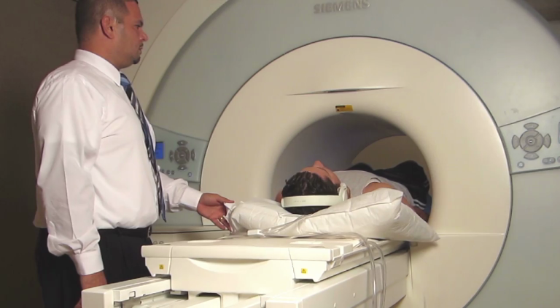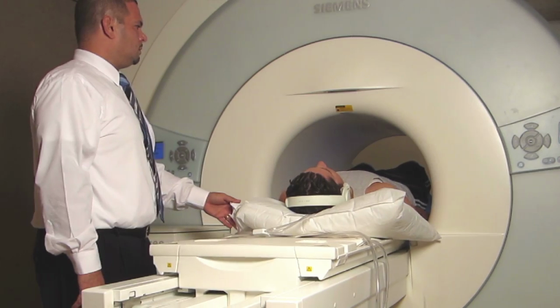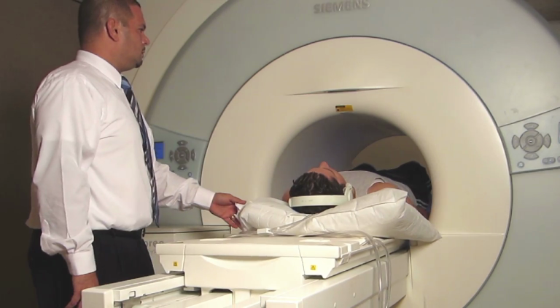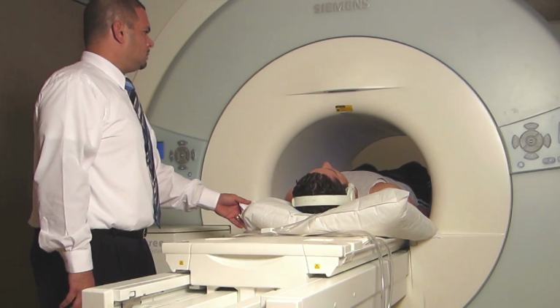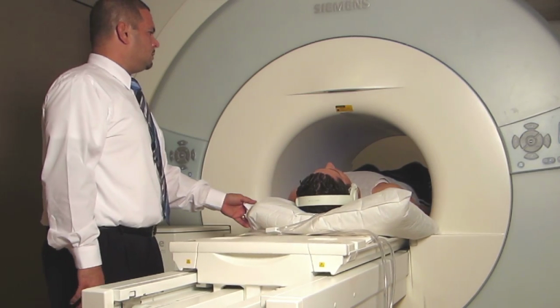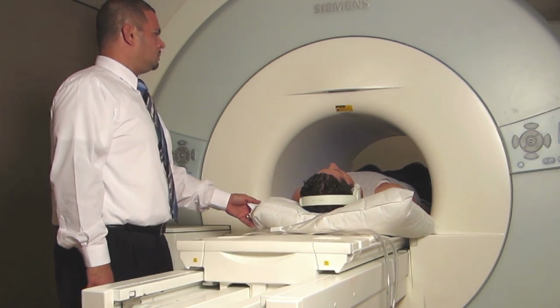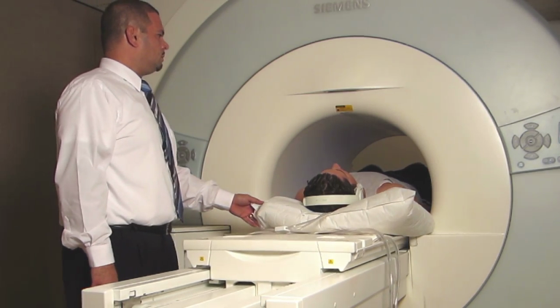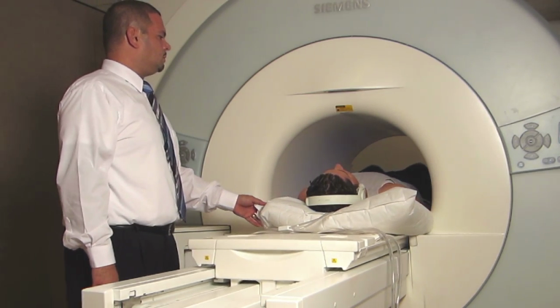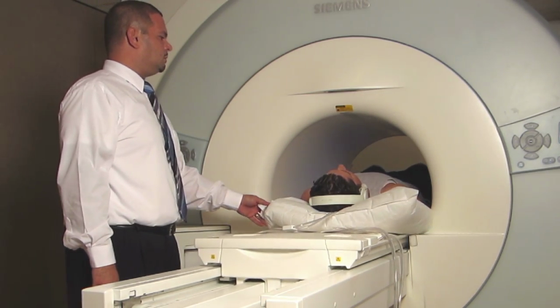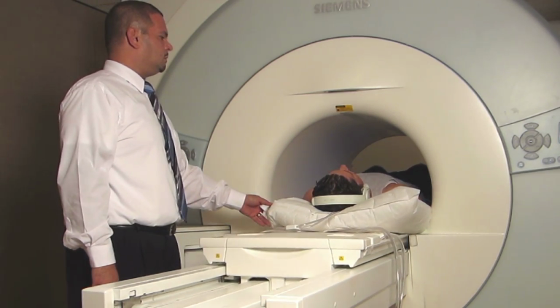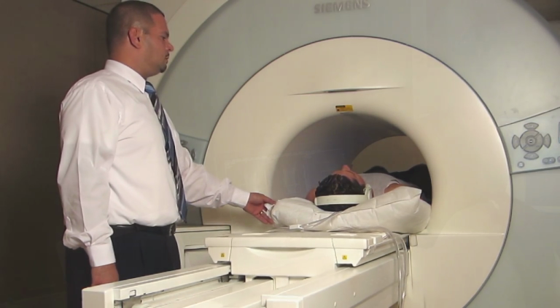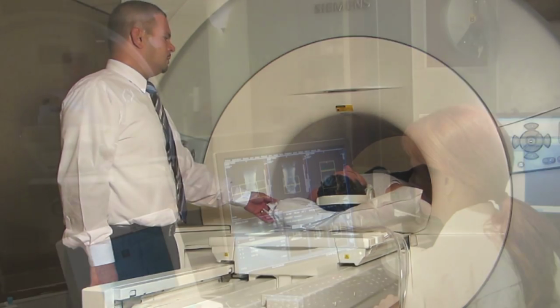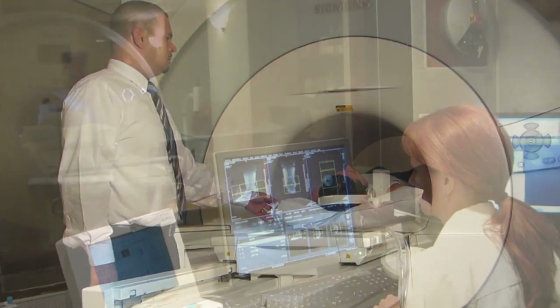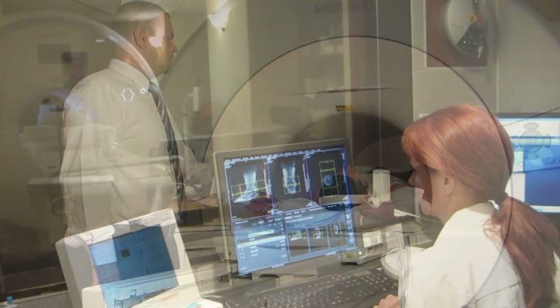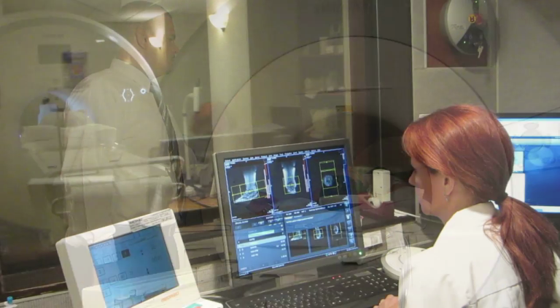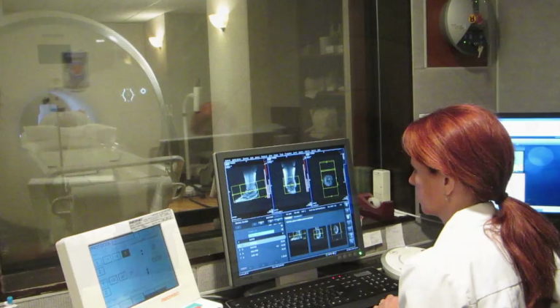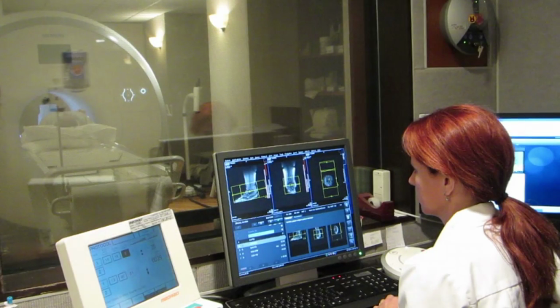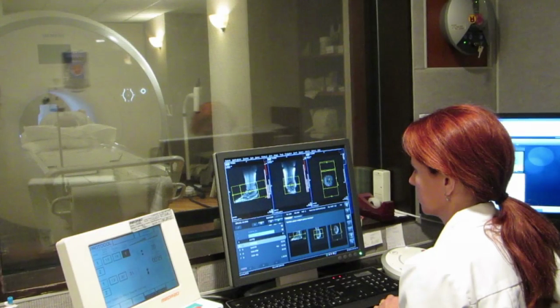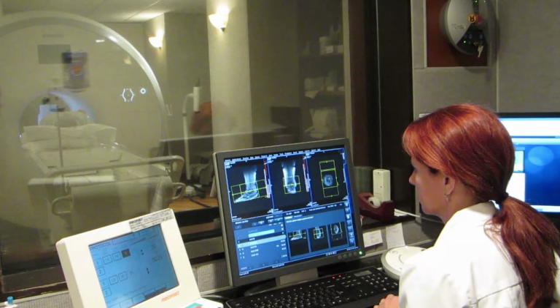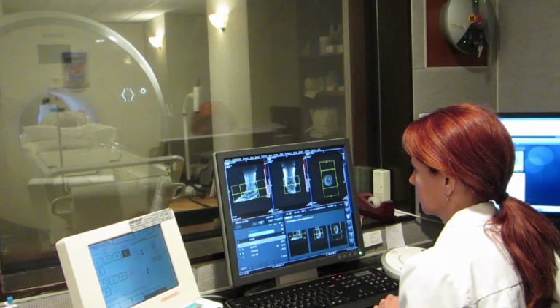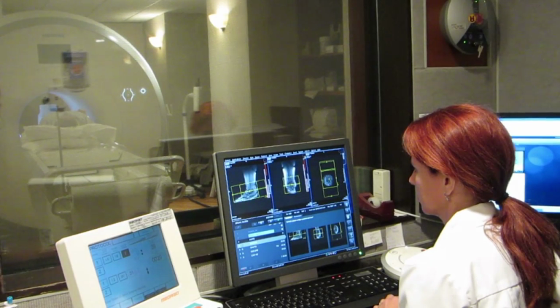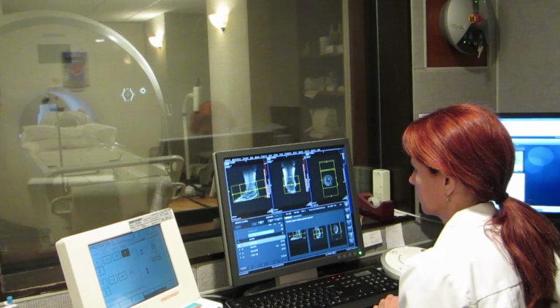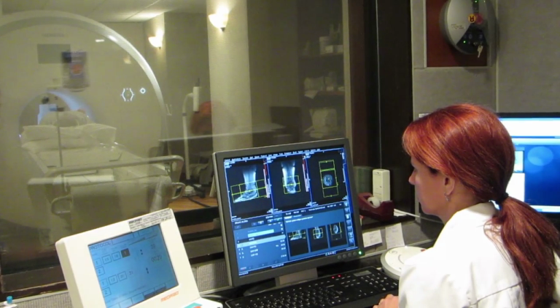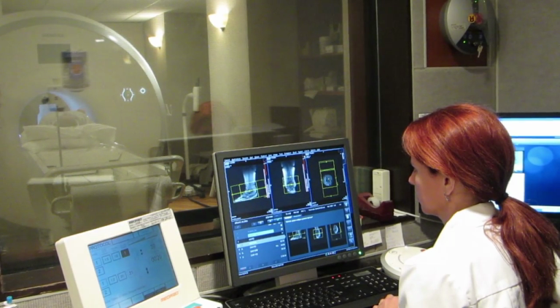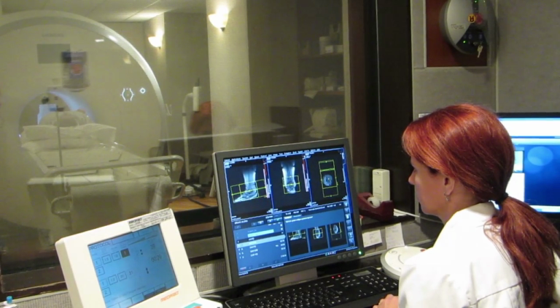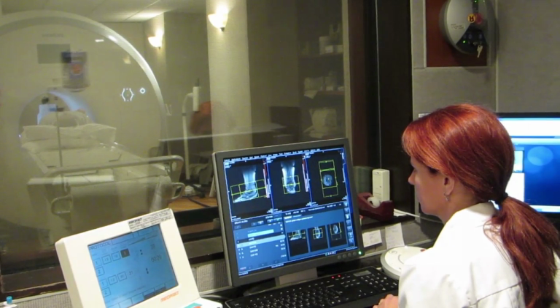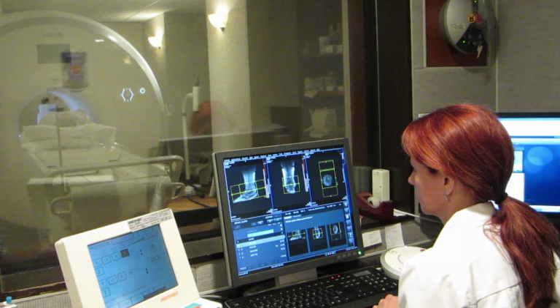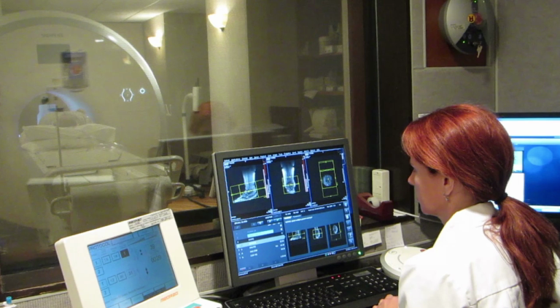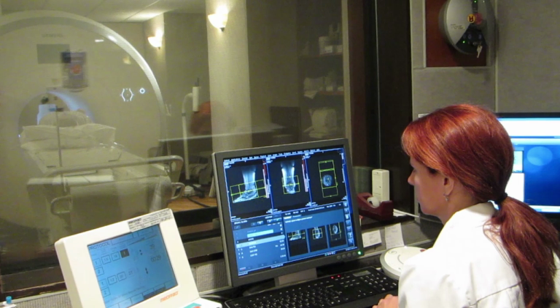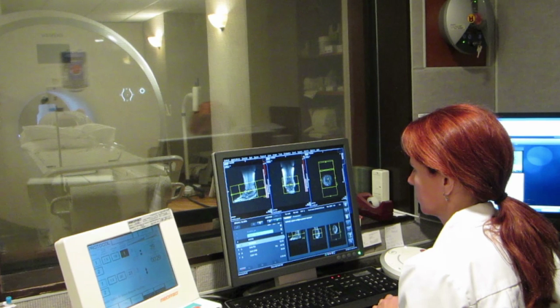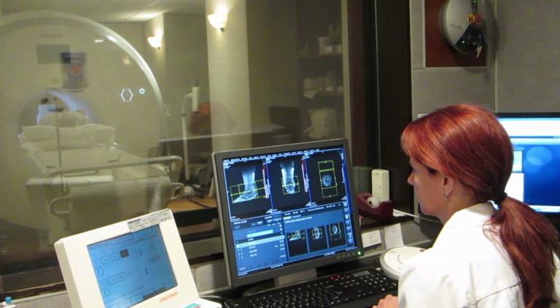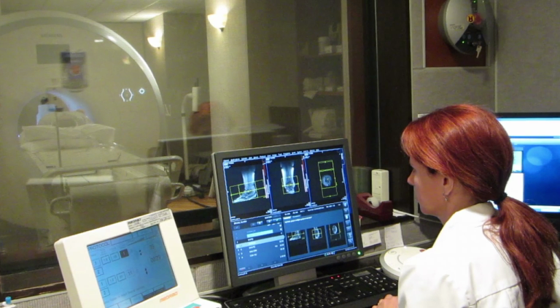Over the next few minutes we will explore exactly what an MRI is and how it works, and we will look at what happens during the procedure.